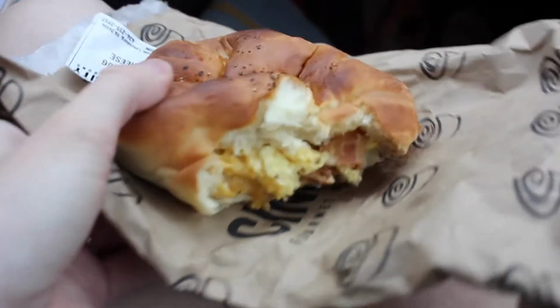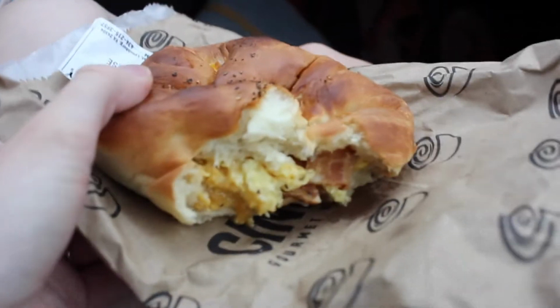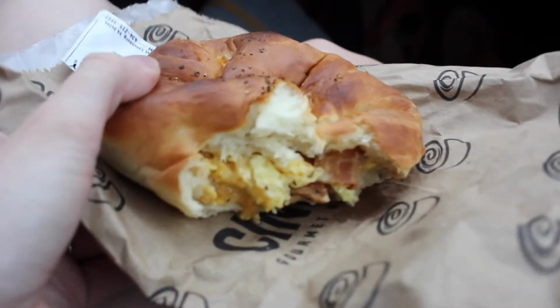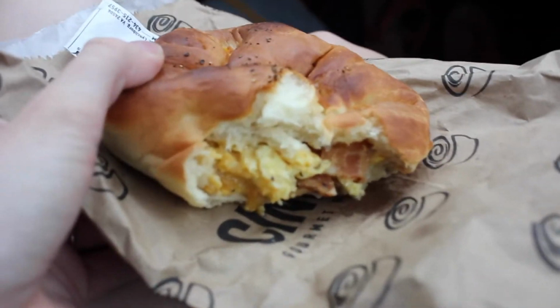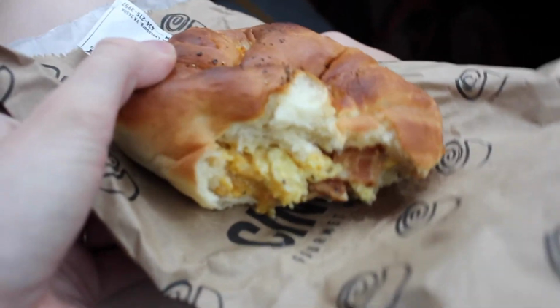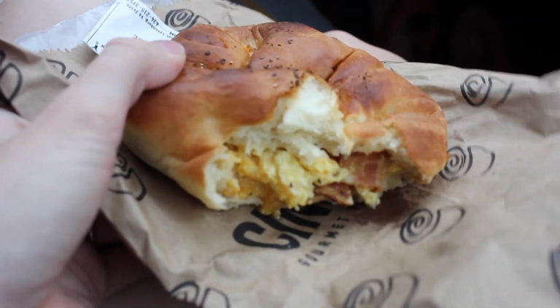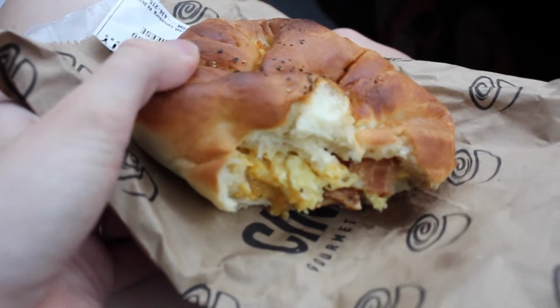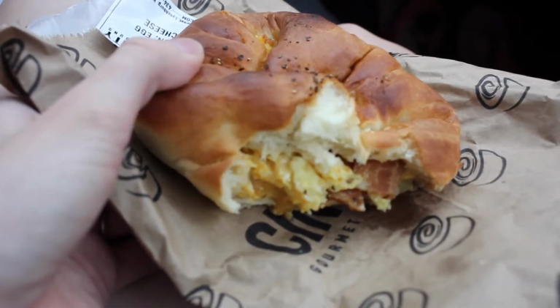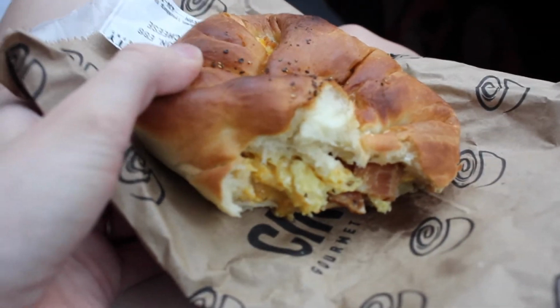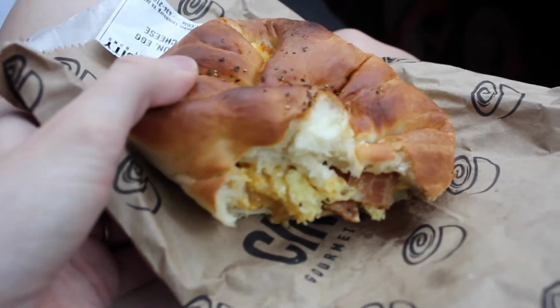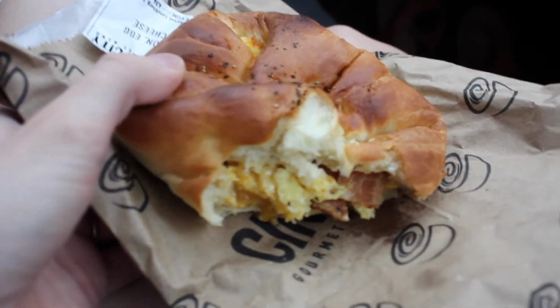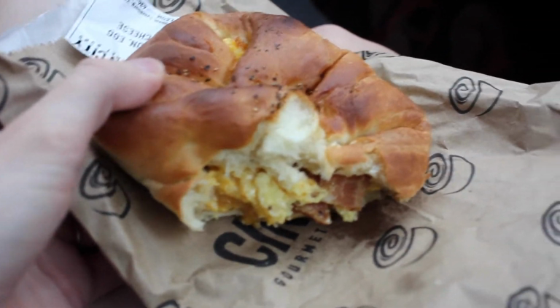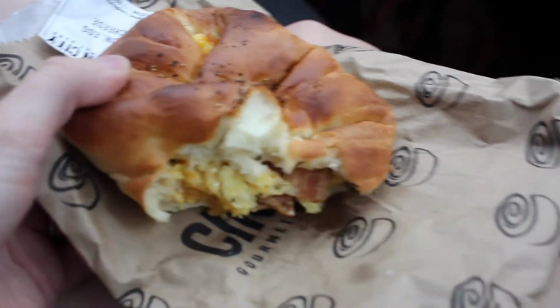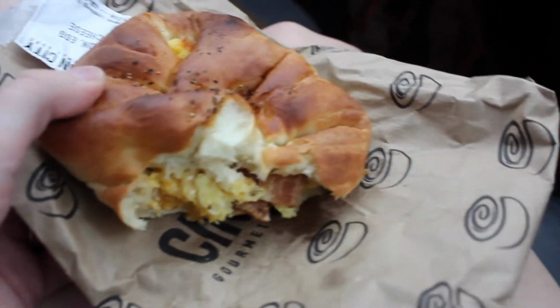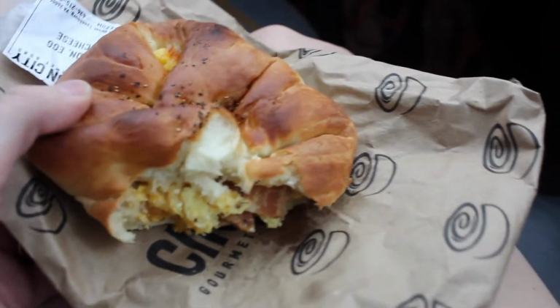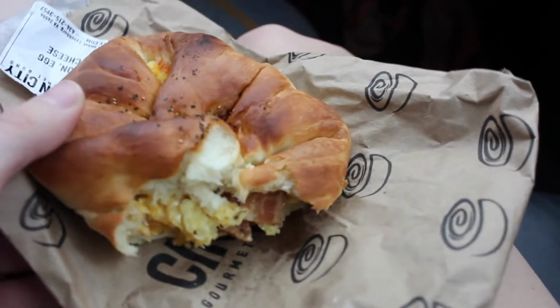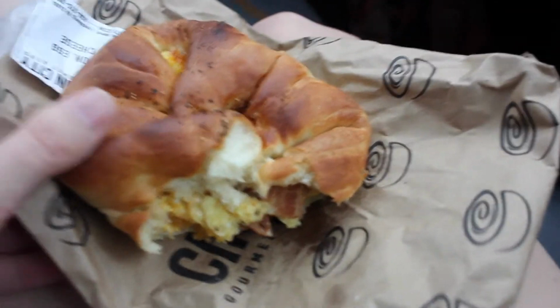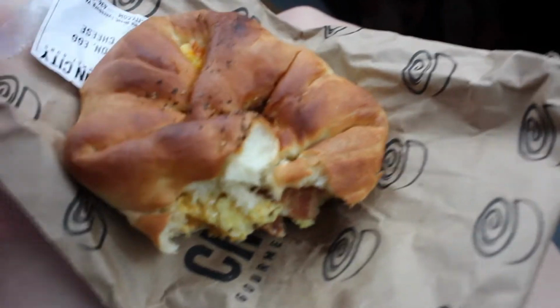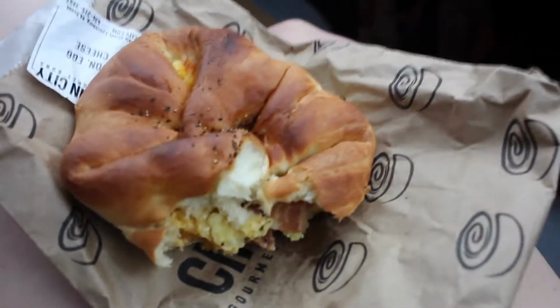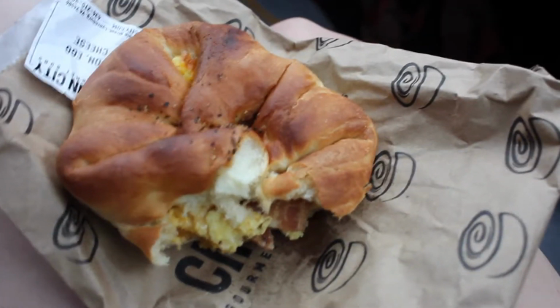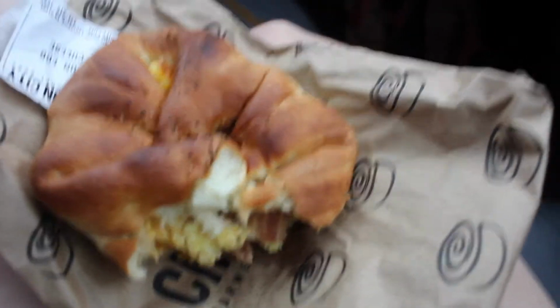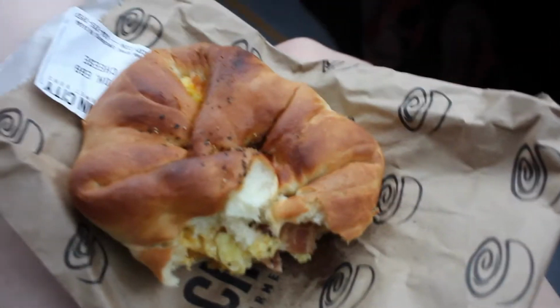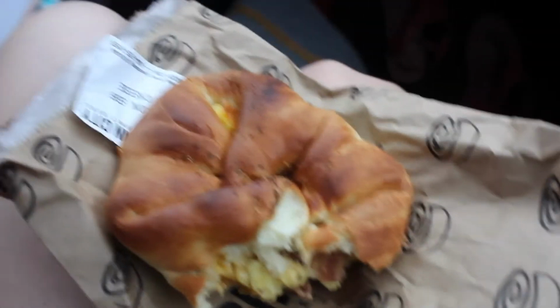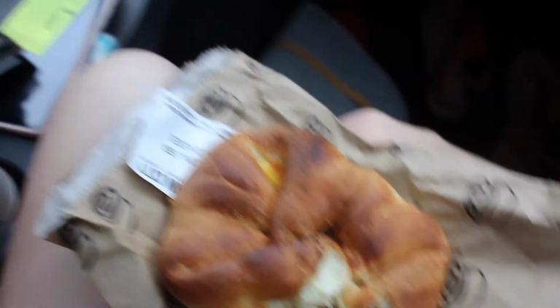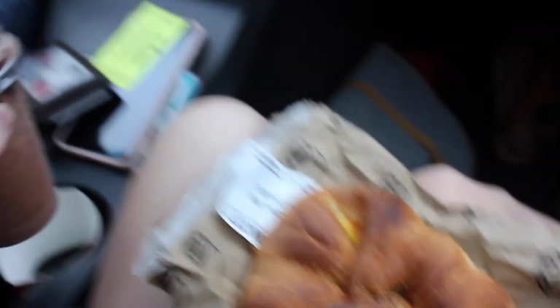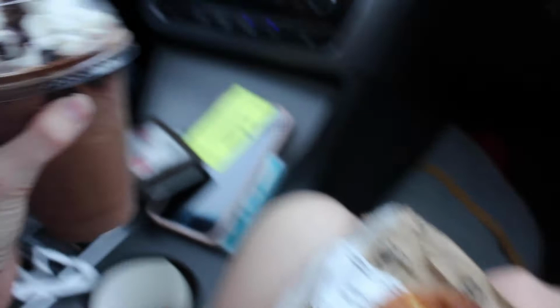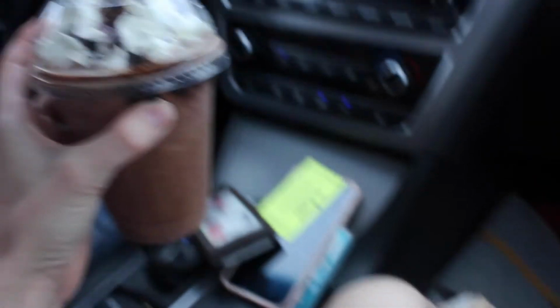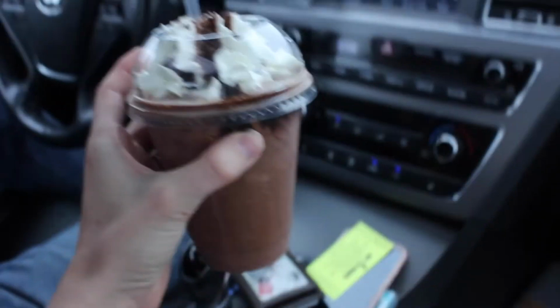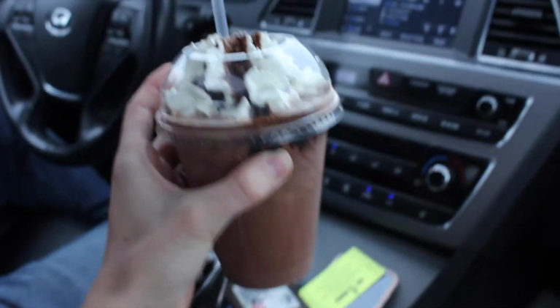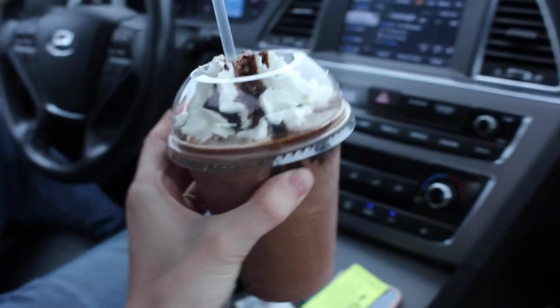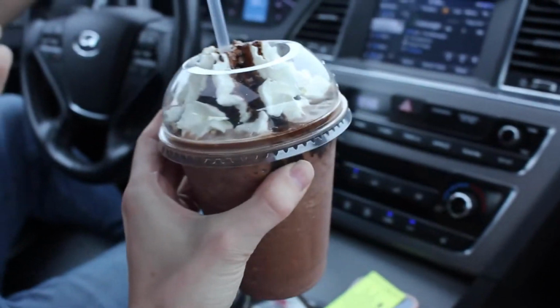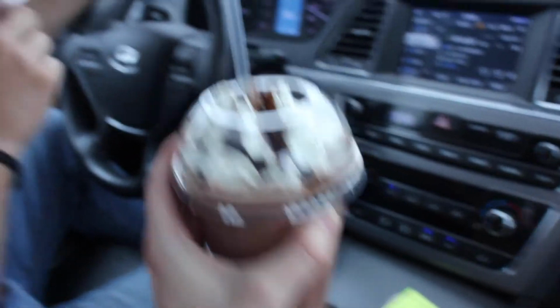Splurge meal number one: bacon, egg, and cheese croissant and mocha frappes.